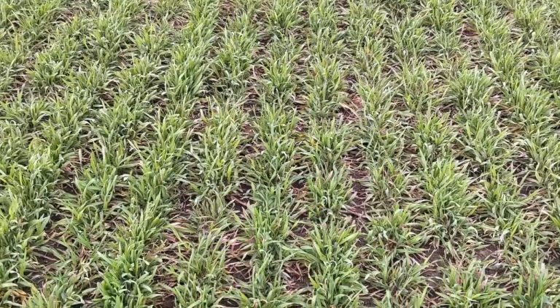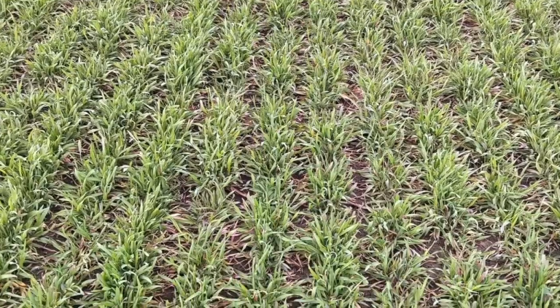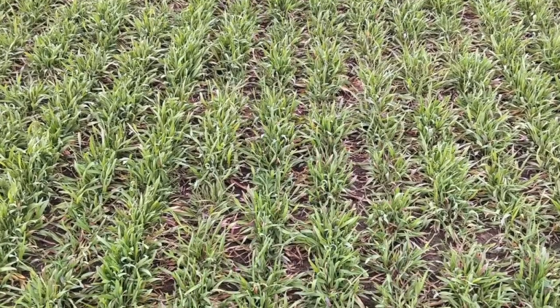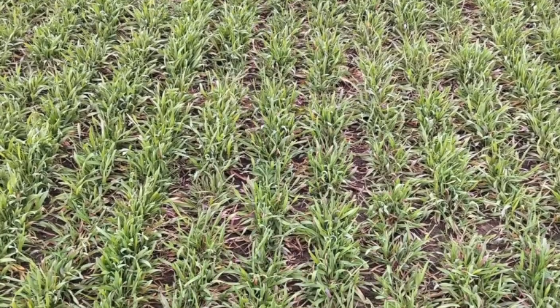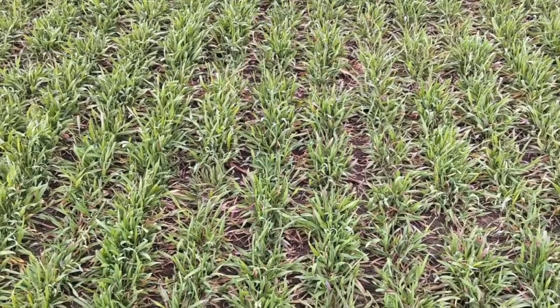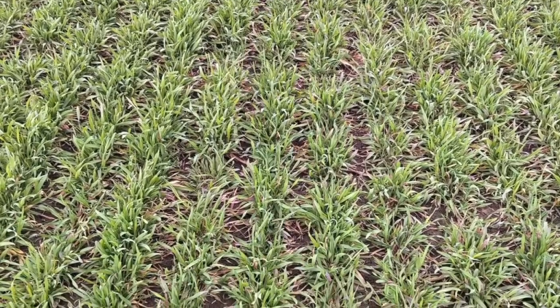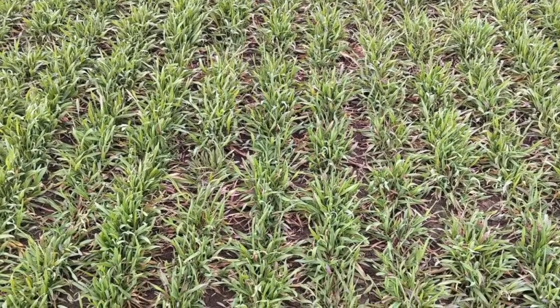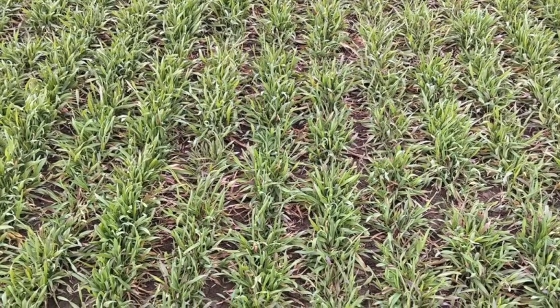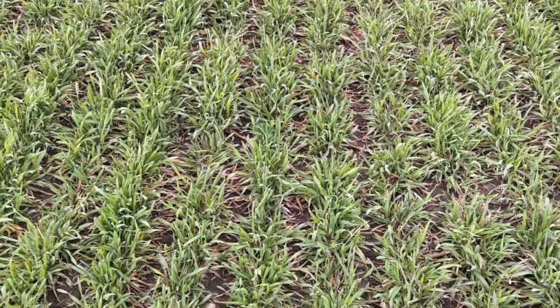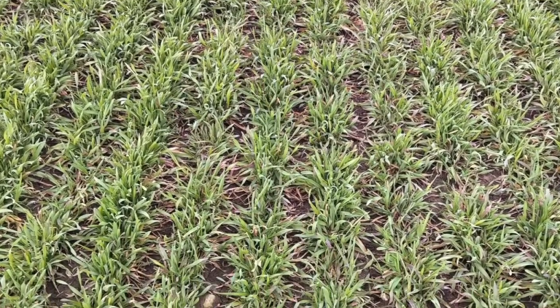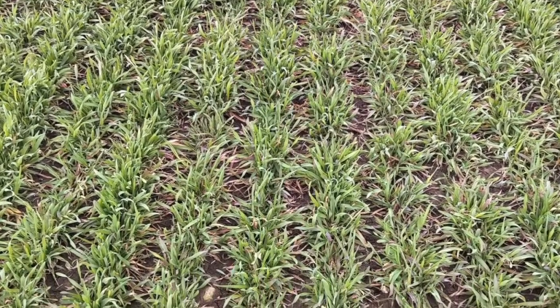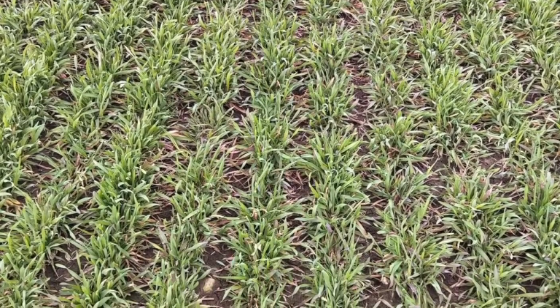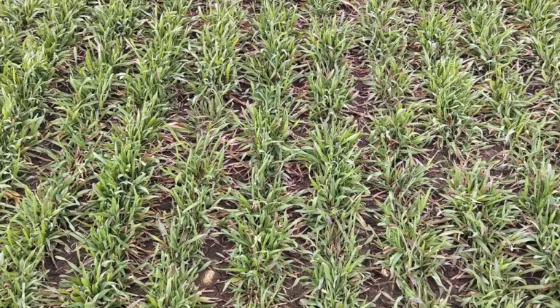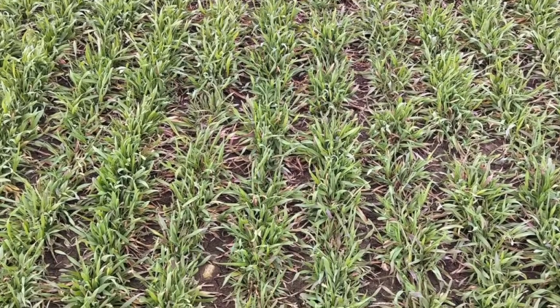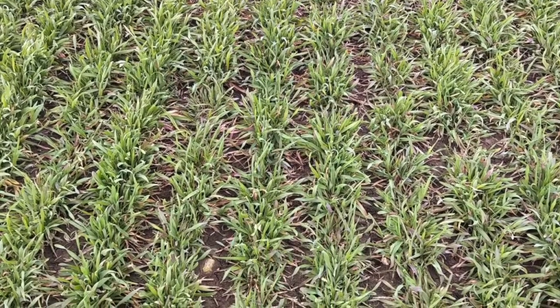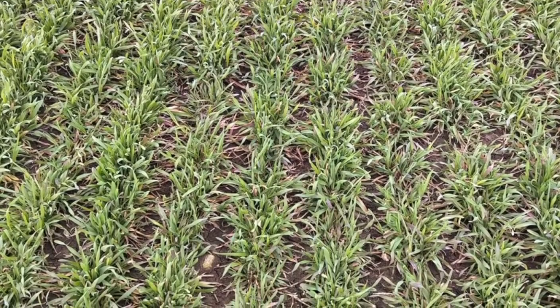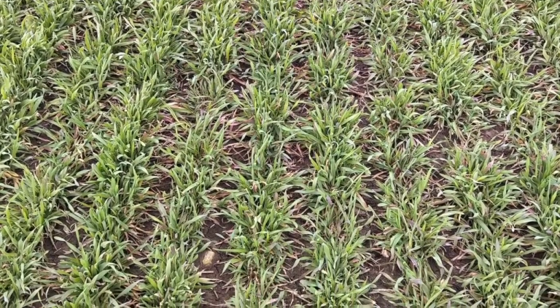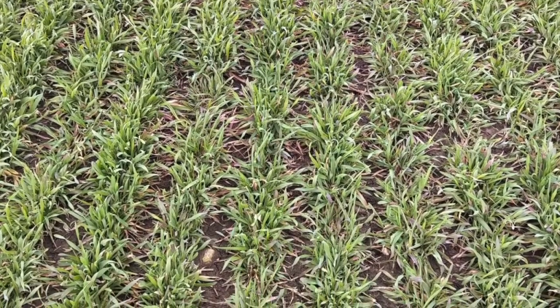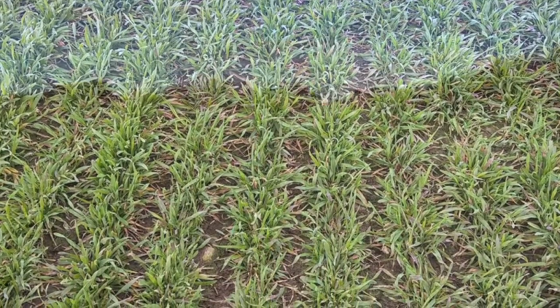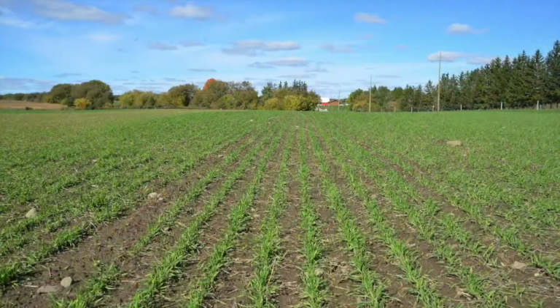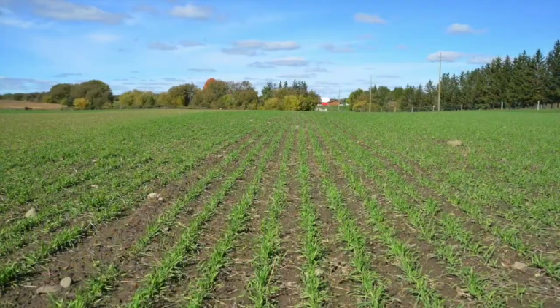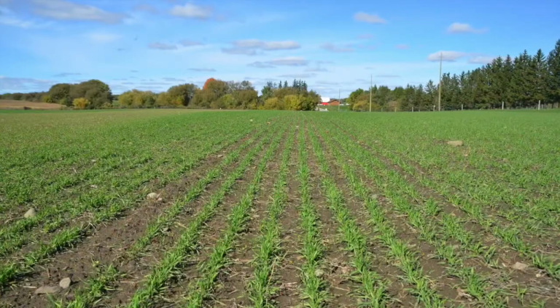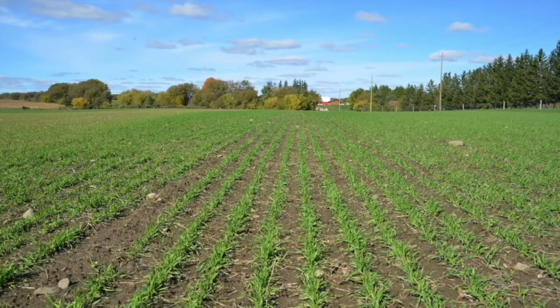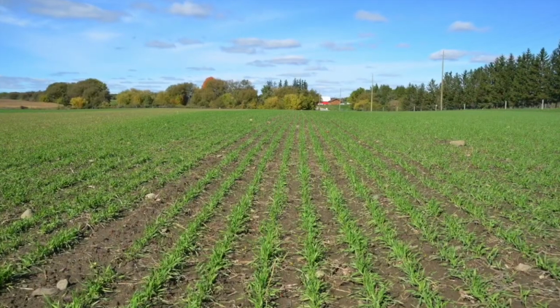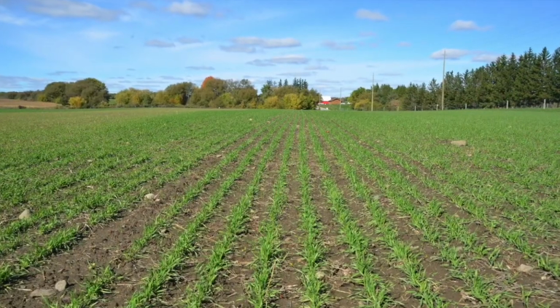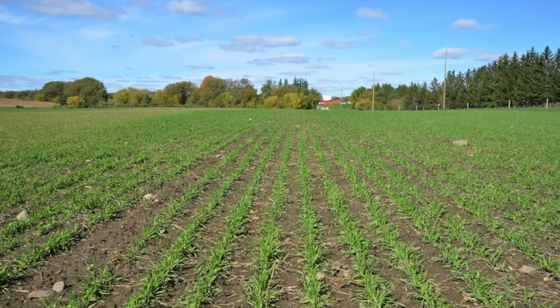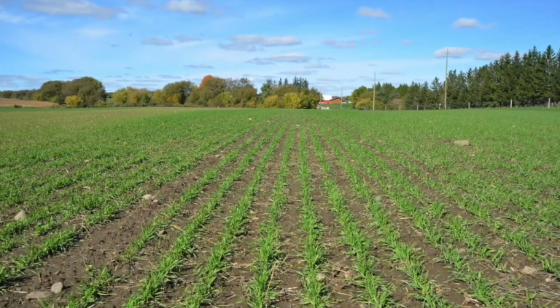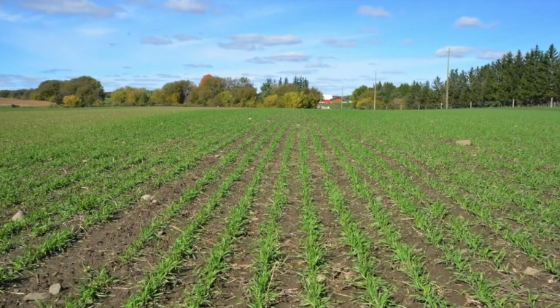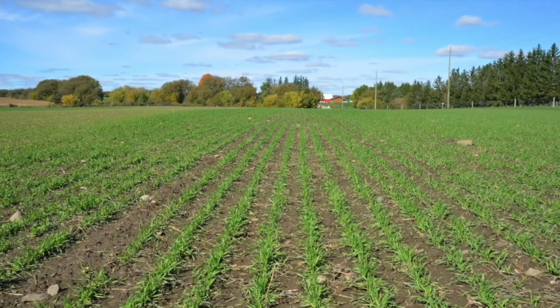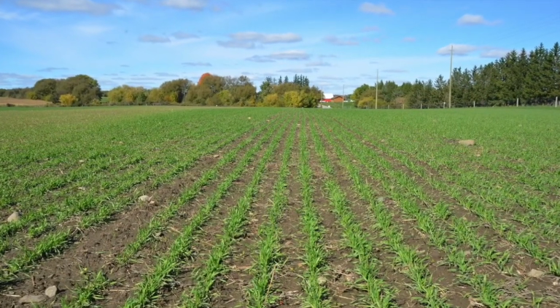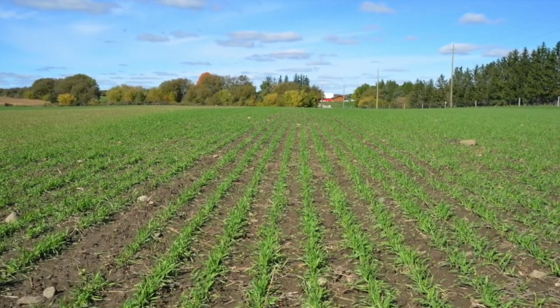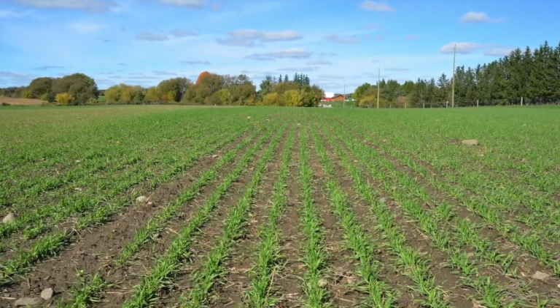Next, the rye must be seeded at some point in September and should be drilled at a high rate to ensure a thick competitive cover crop.